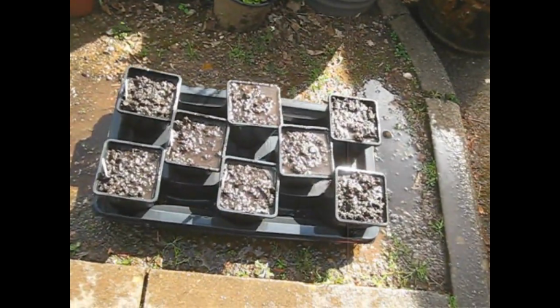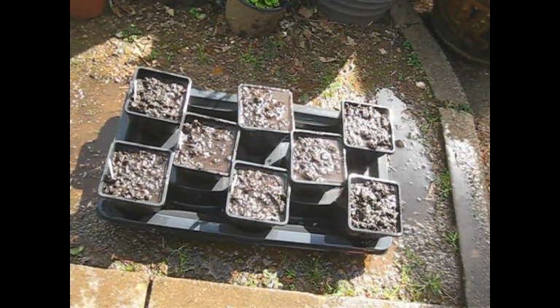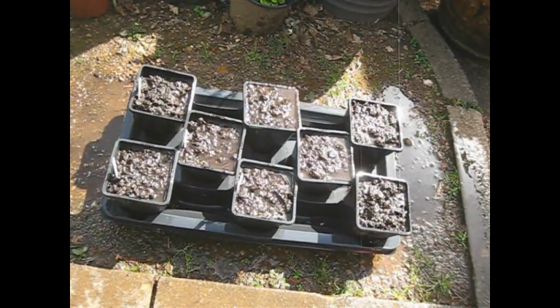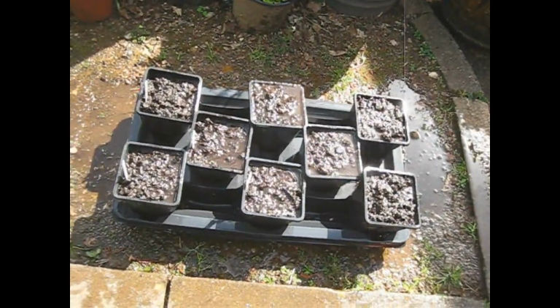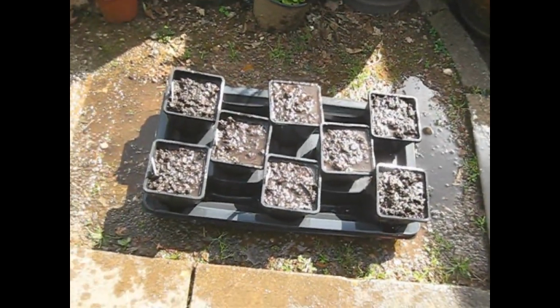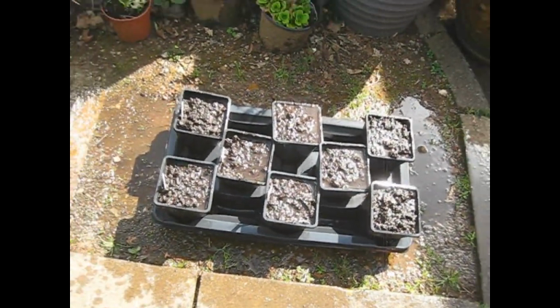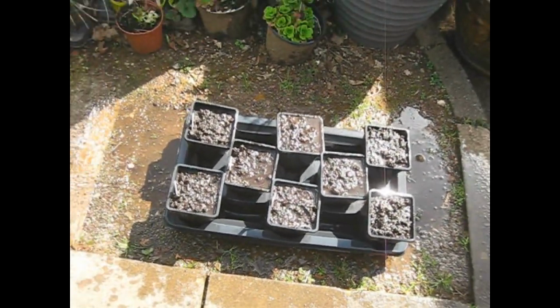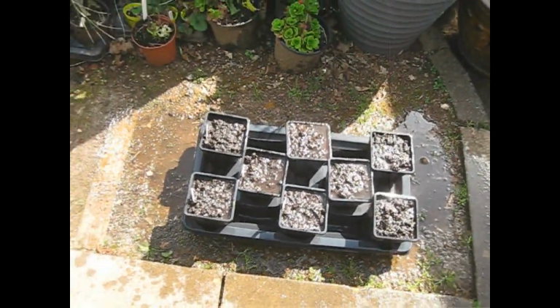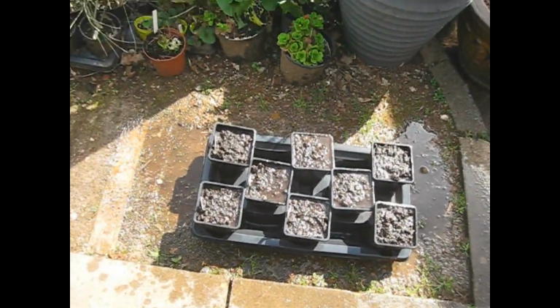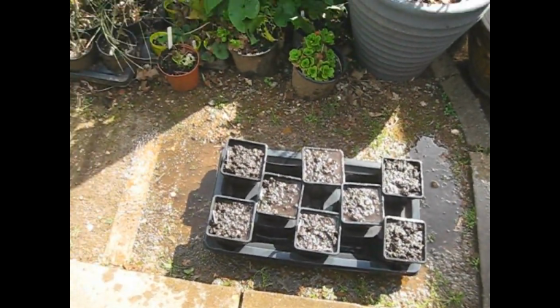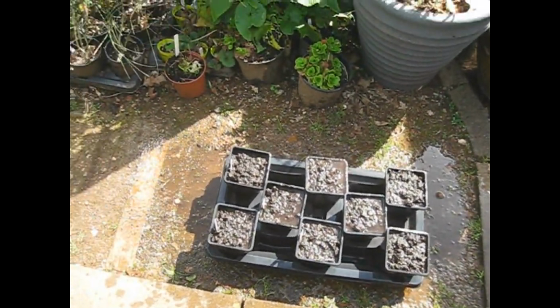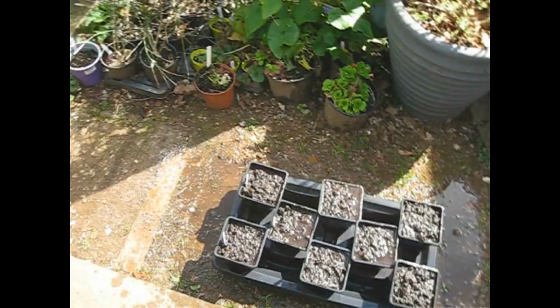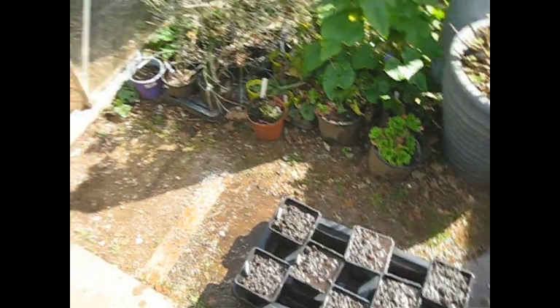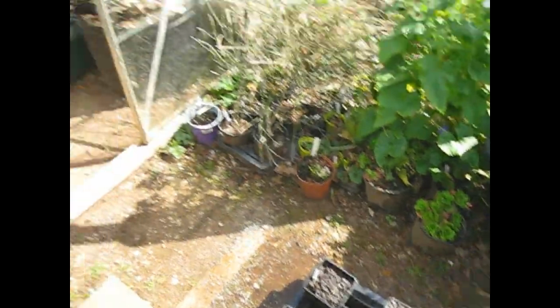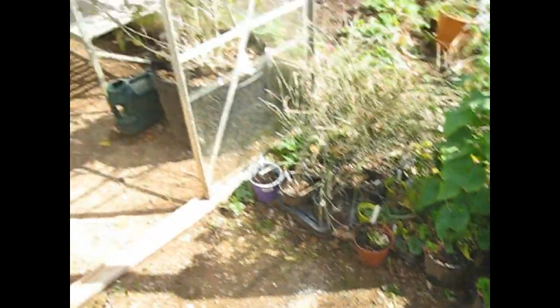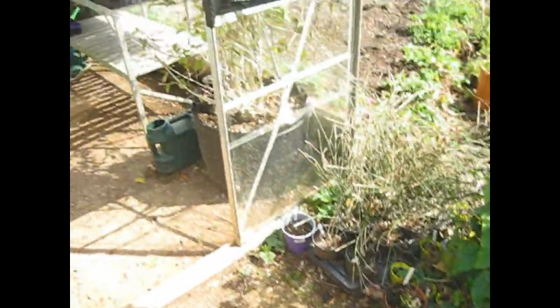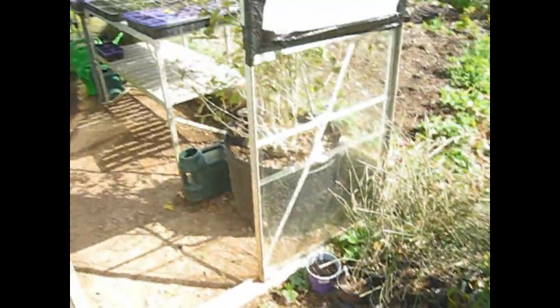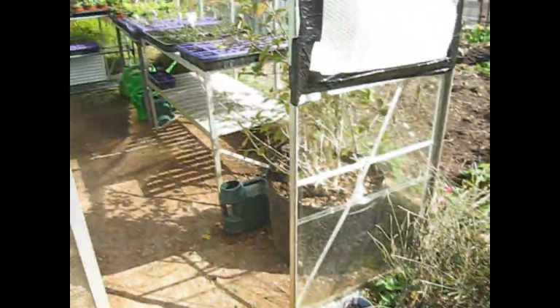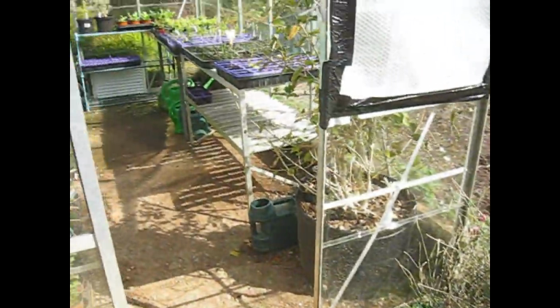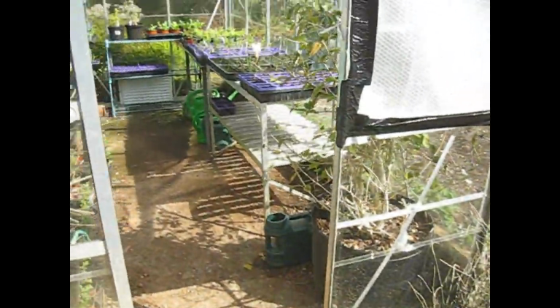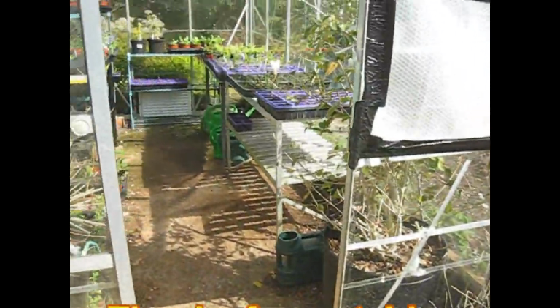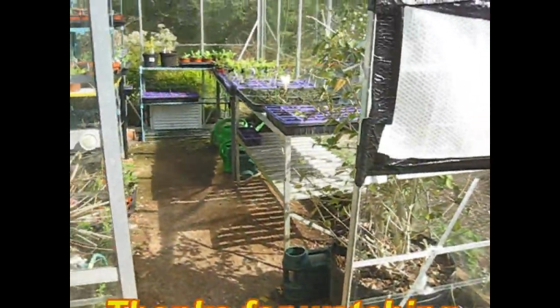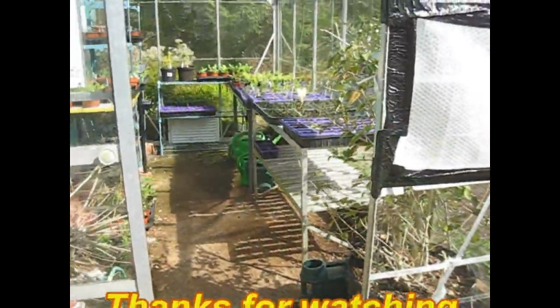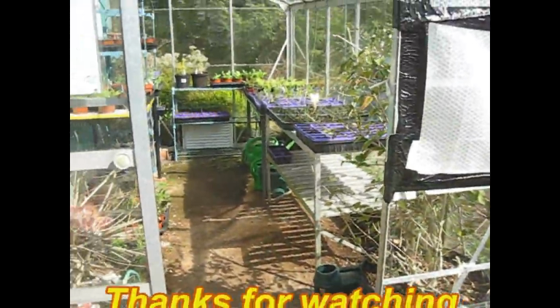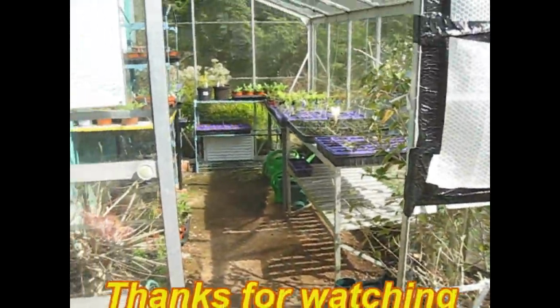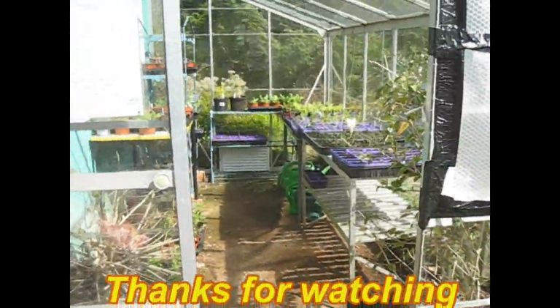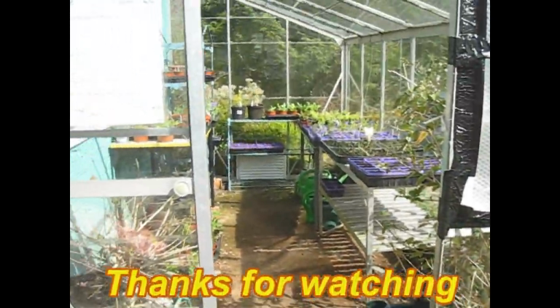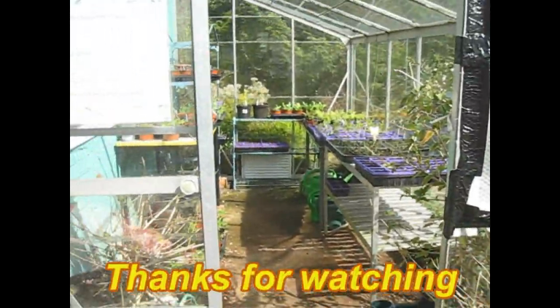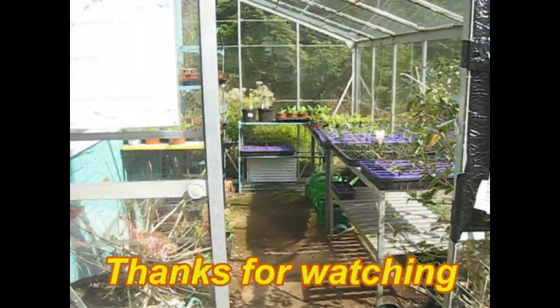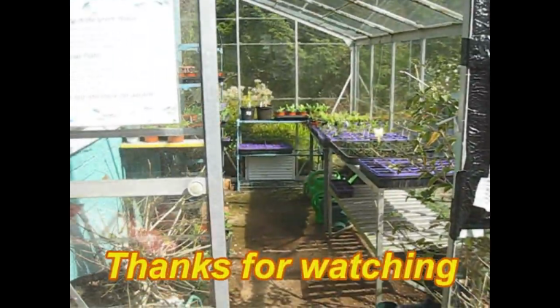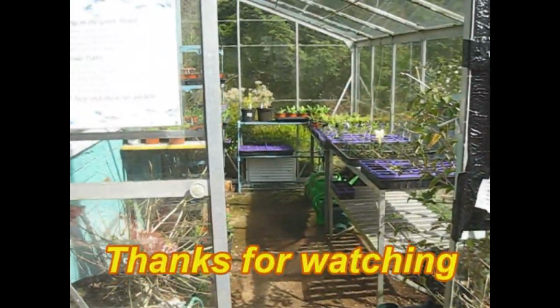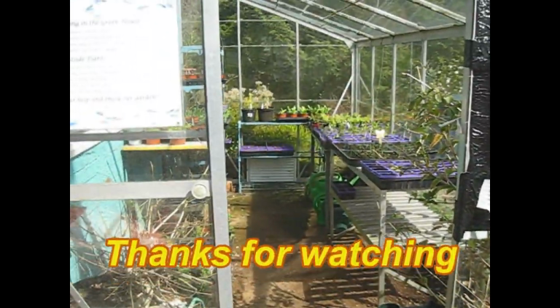And now we're going to pop those into the greenhouse along with all the other babies and see how we get on.